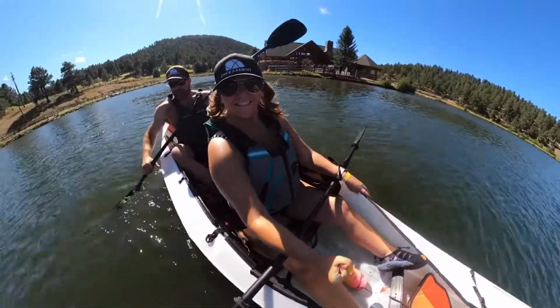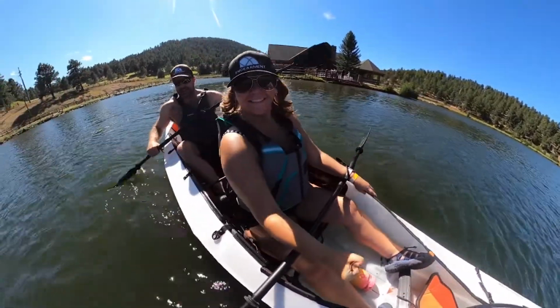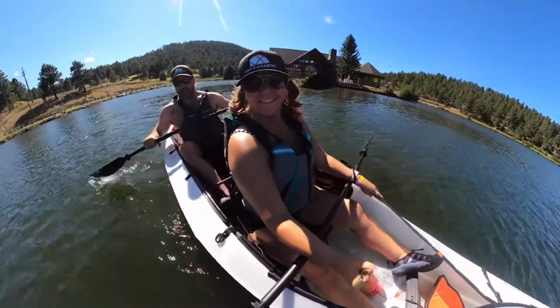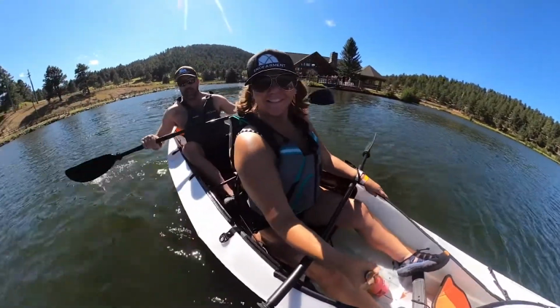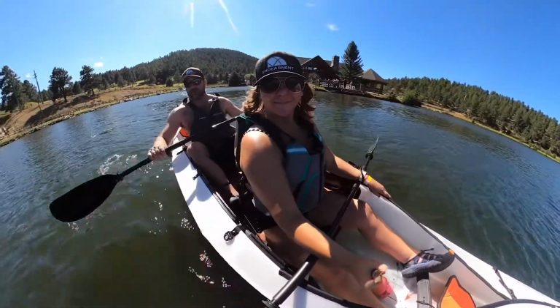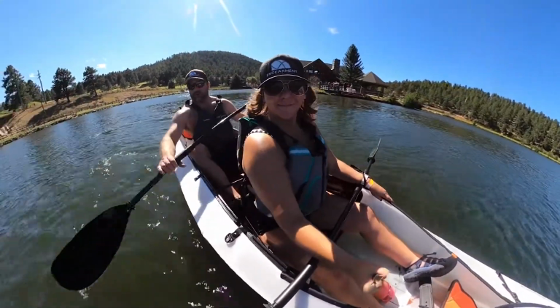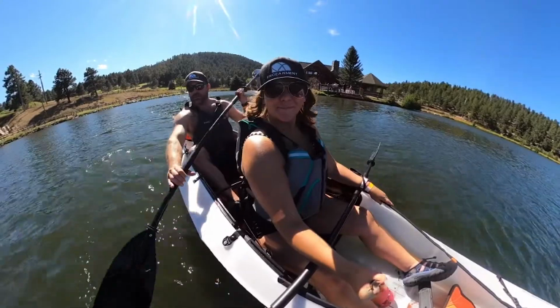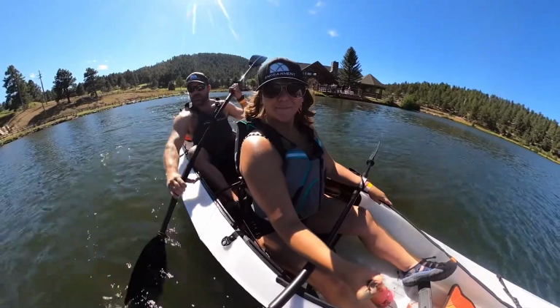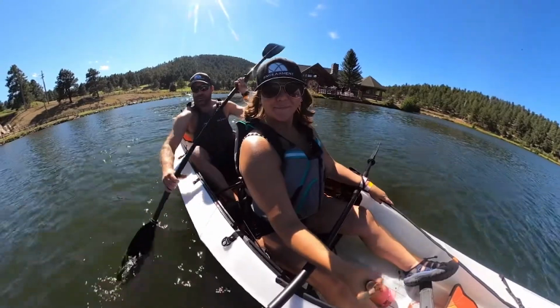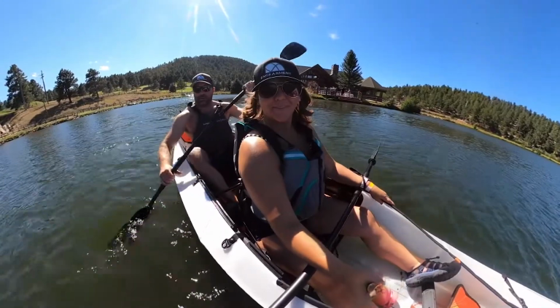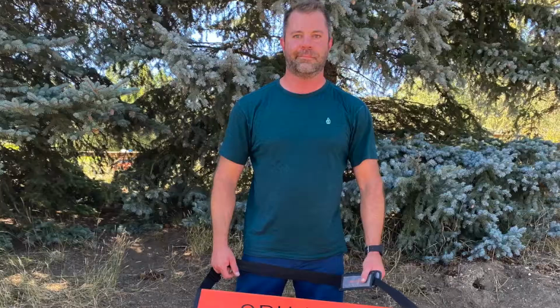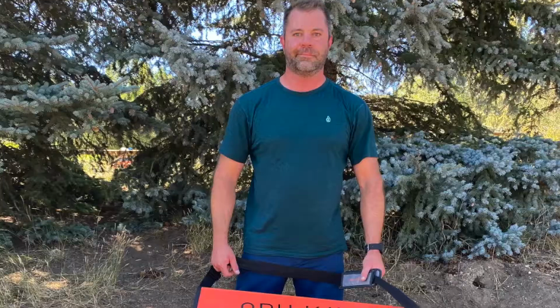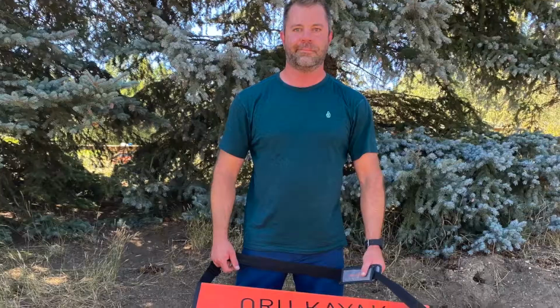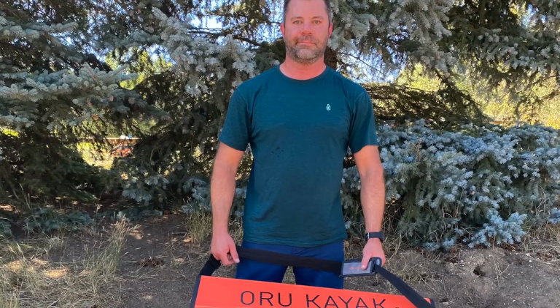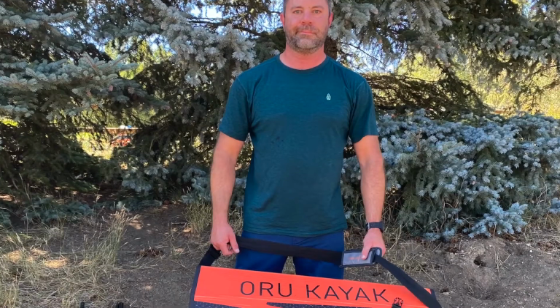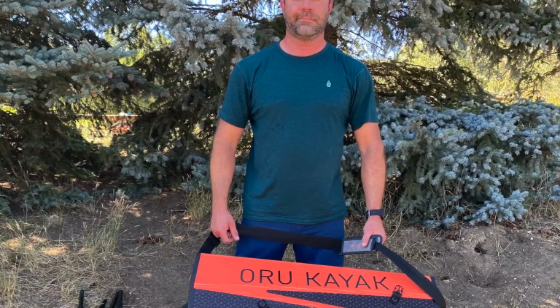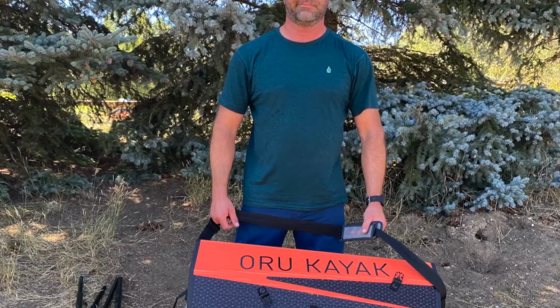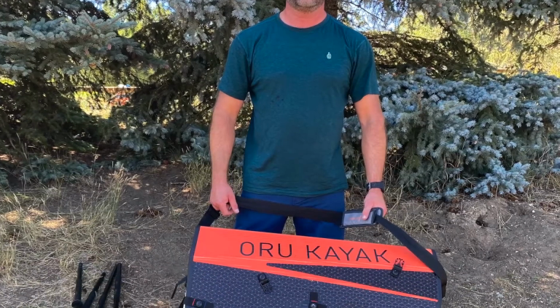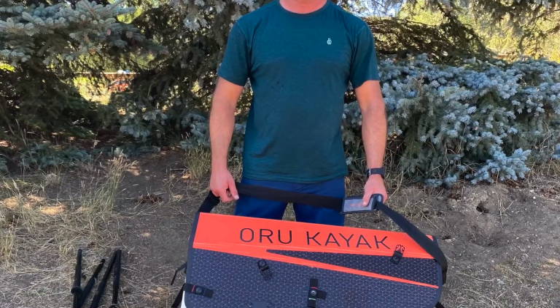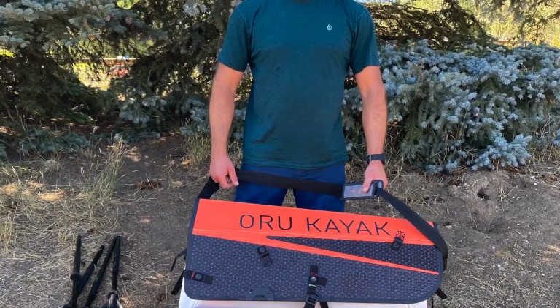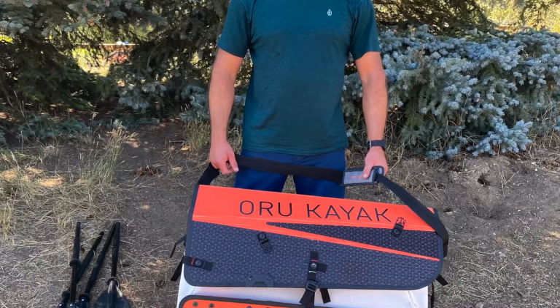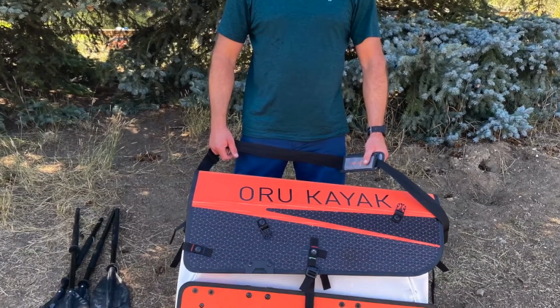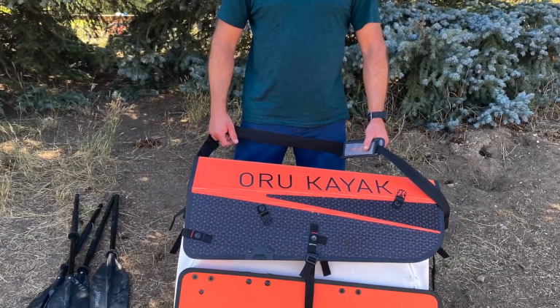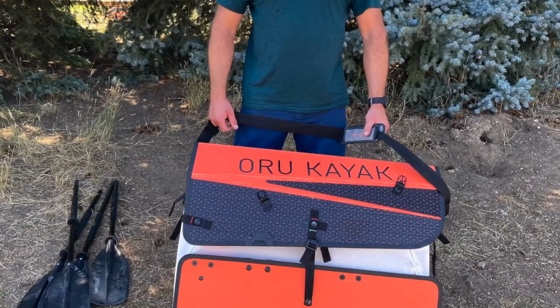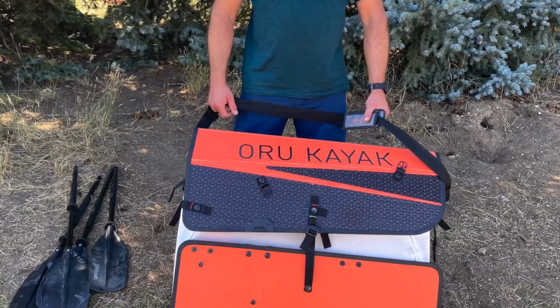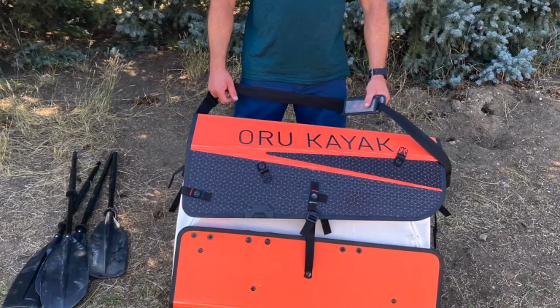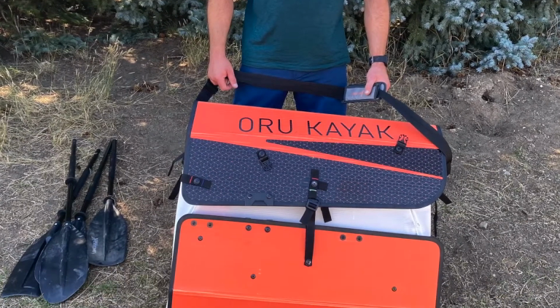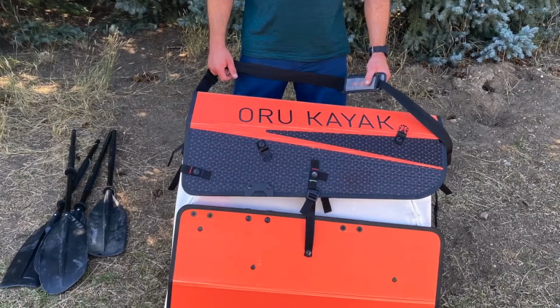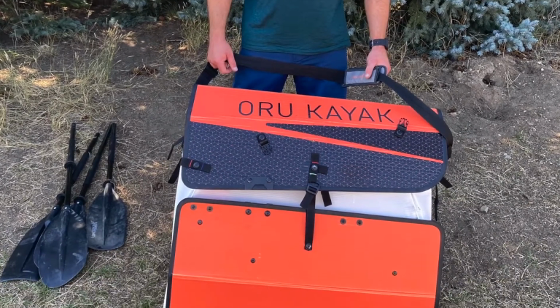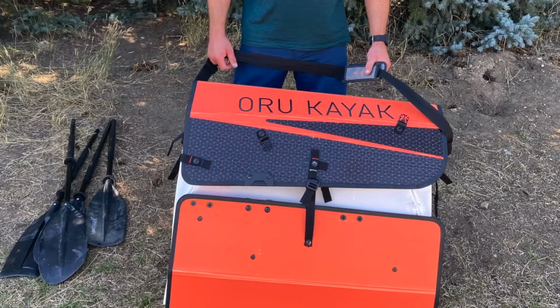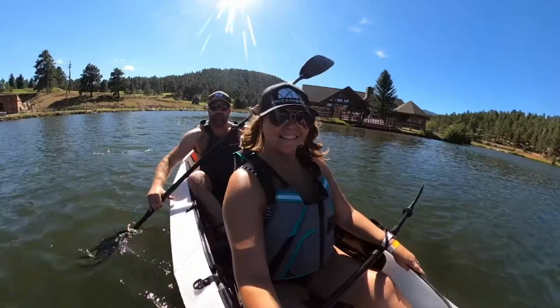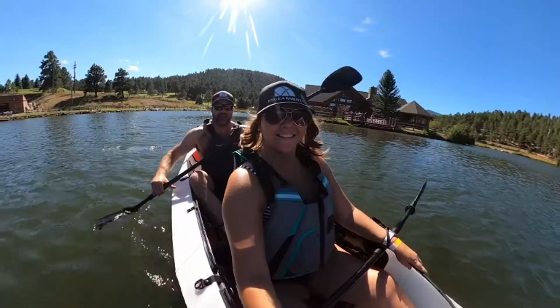It's 40 pounds and comes folded up — I'll put a picture of that below. With a little practice we can get this set up in about 10 minutes.